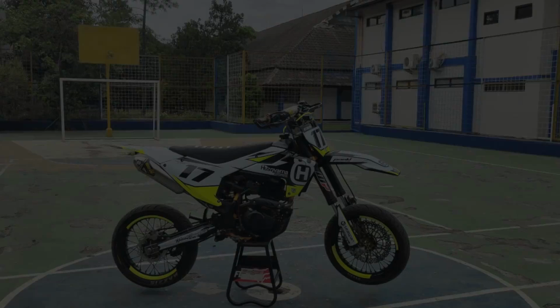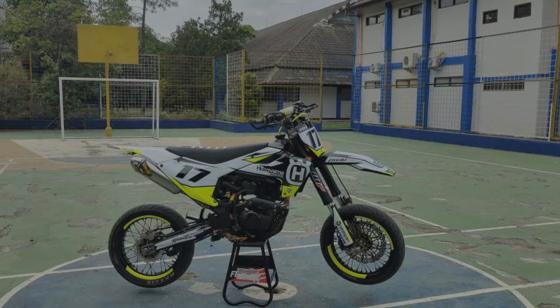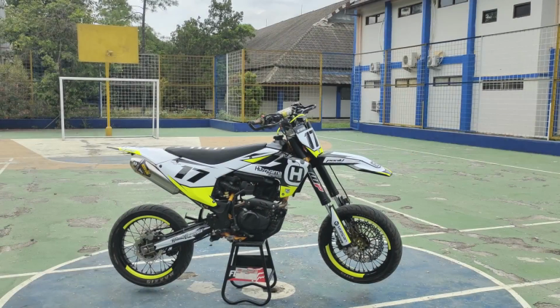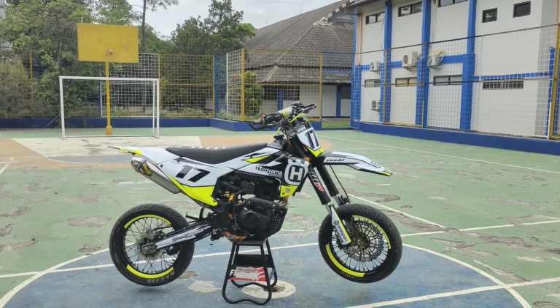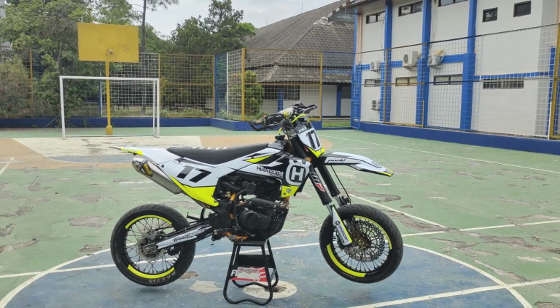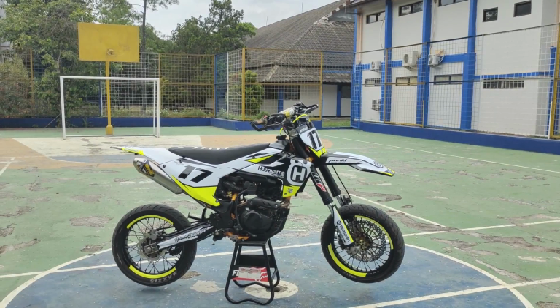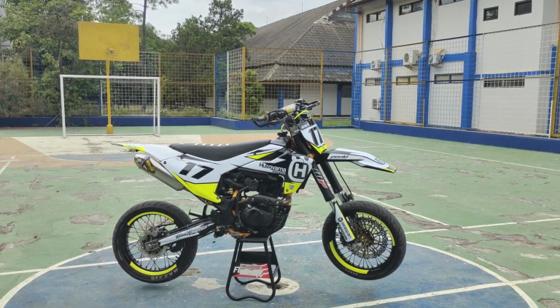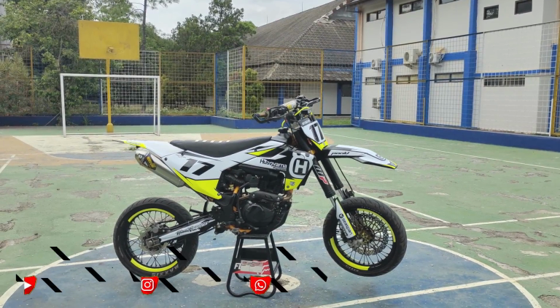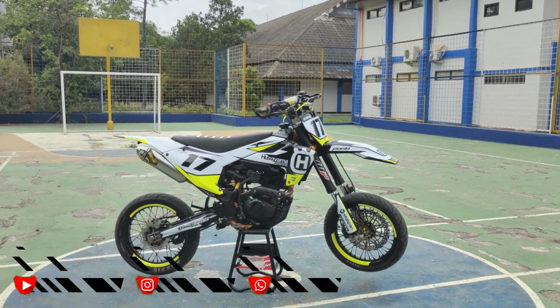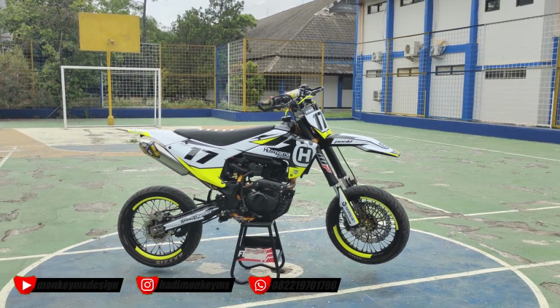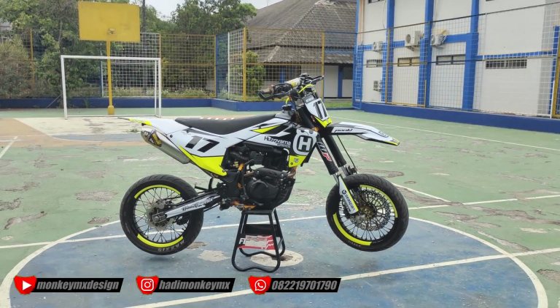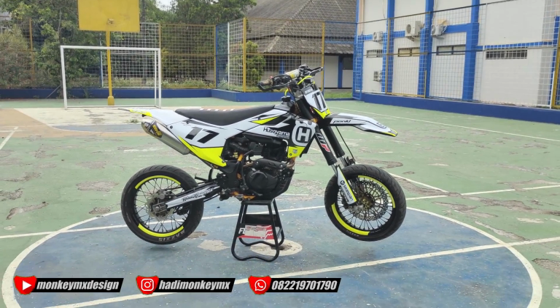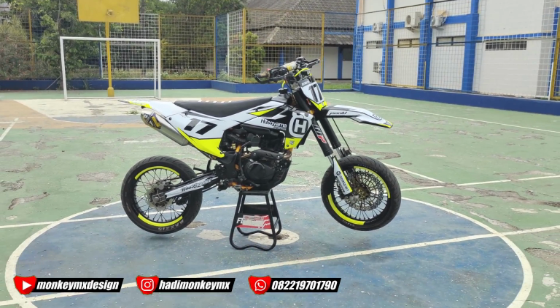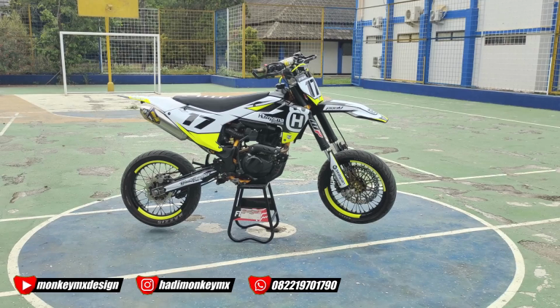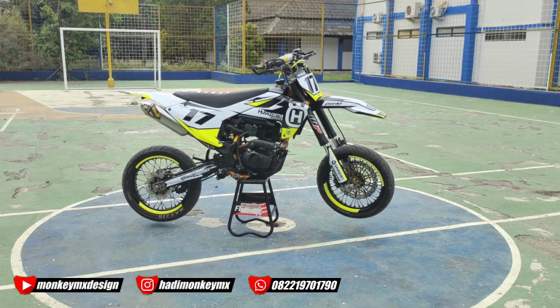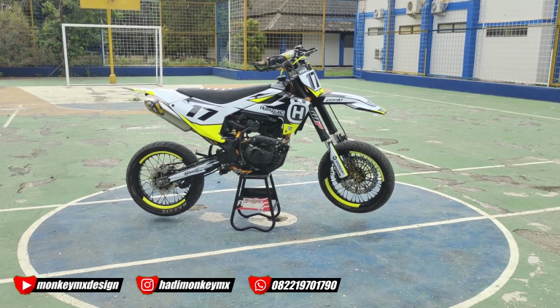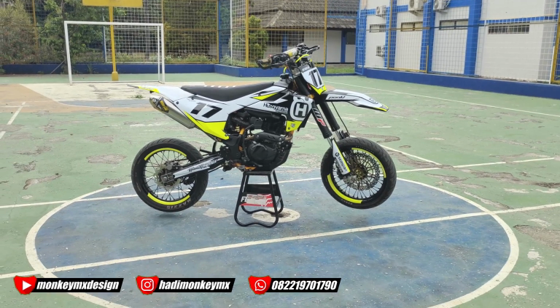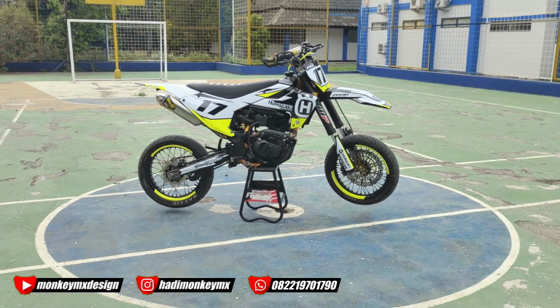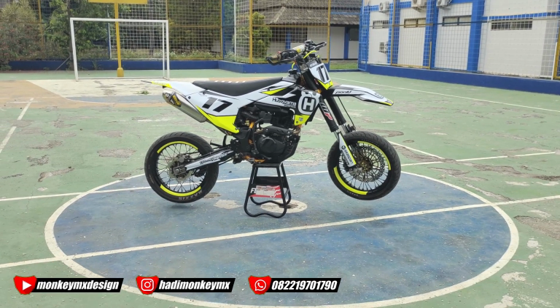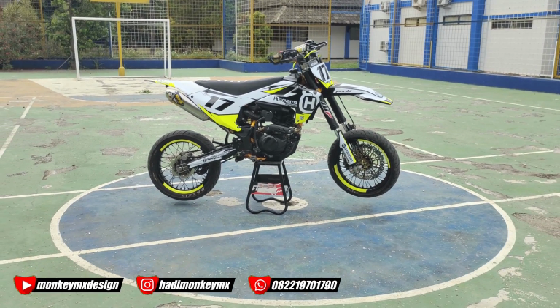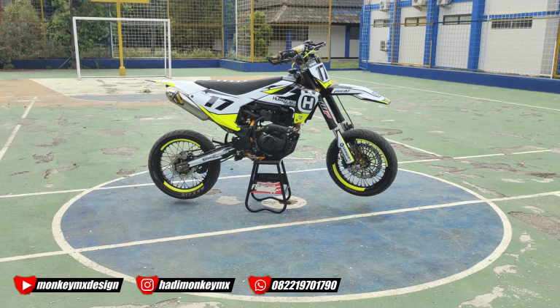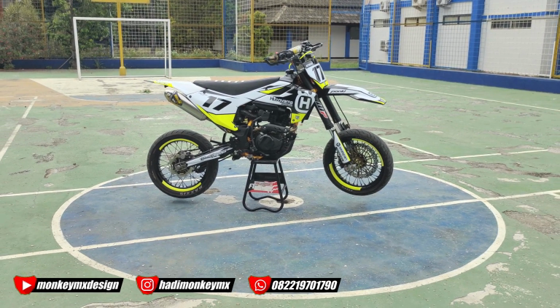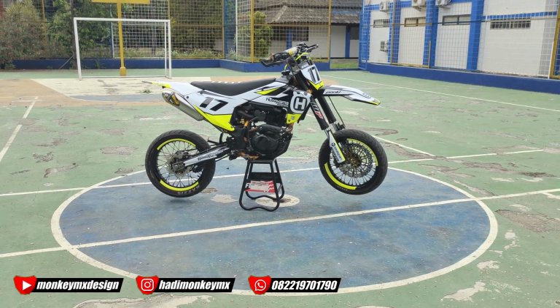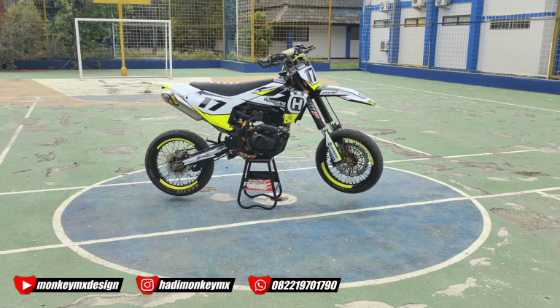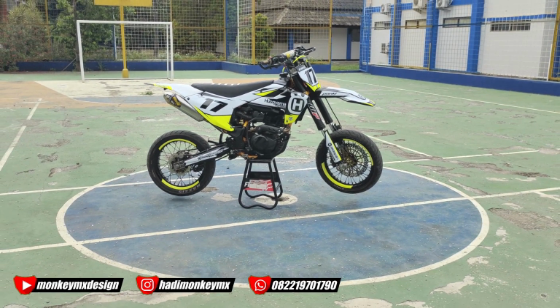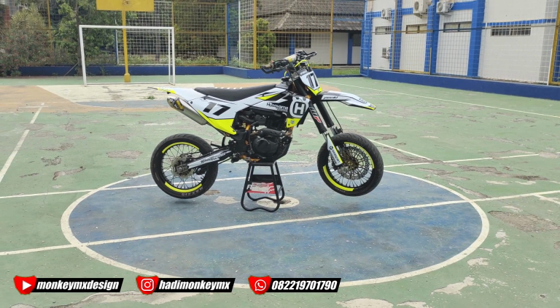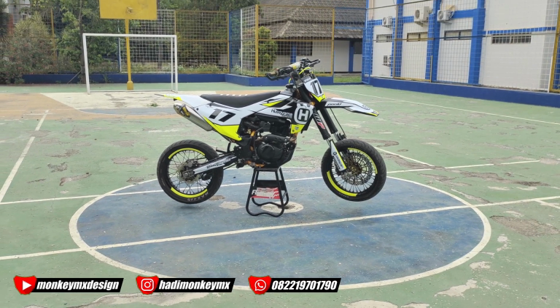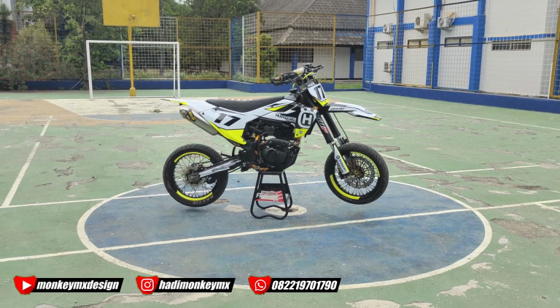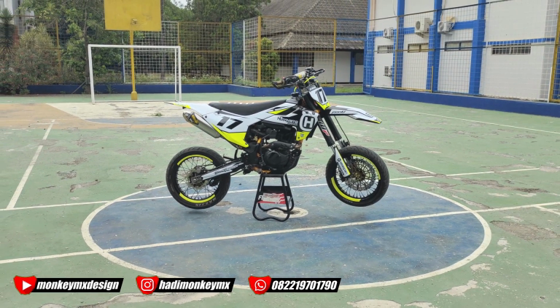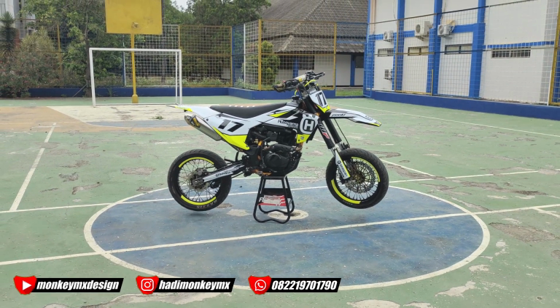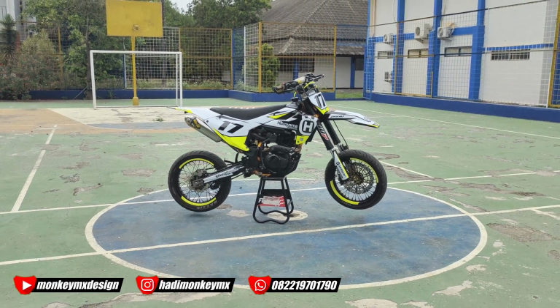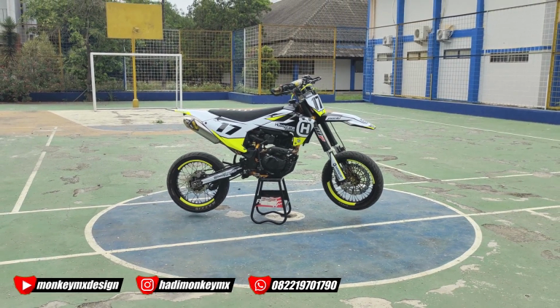Assalamualaikum warahmatullahi wabarakatuh. Halo bosku, kembali lagi di Monkei MX Channel.